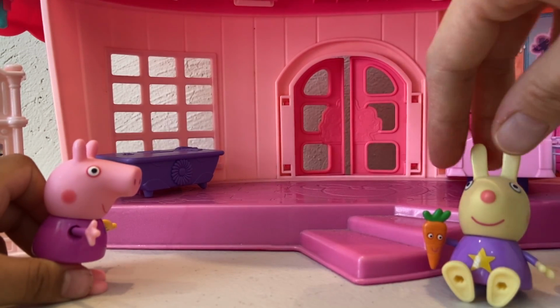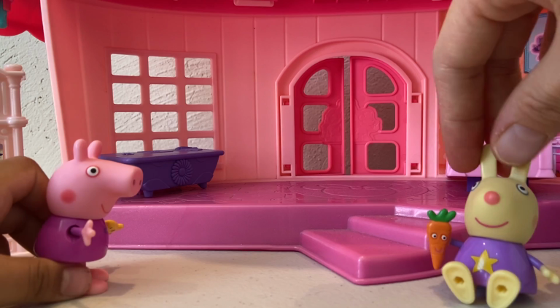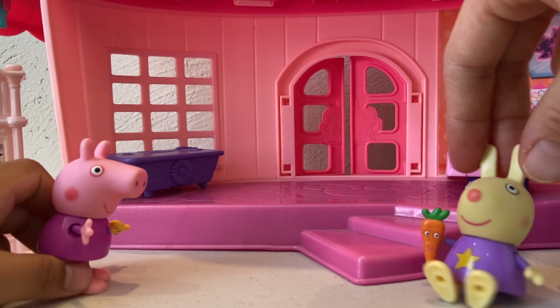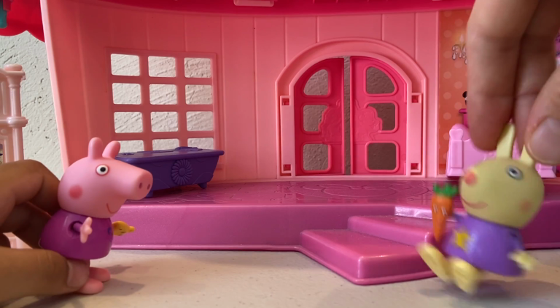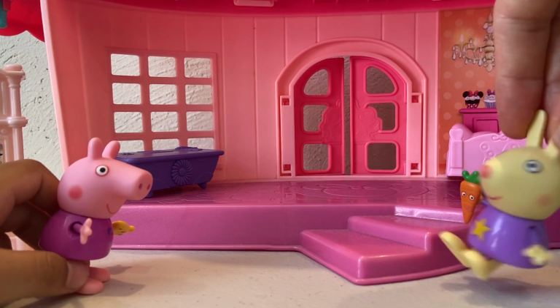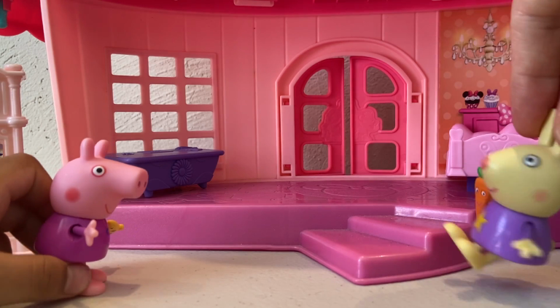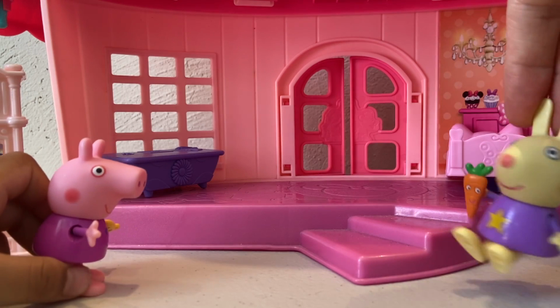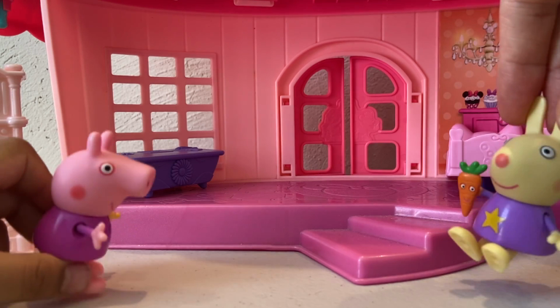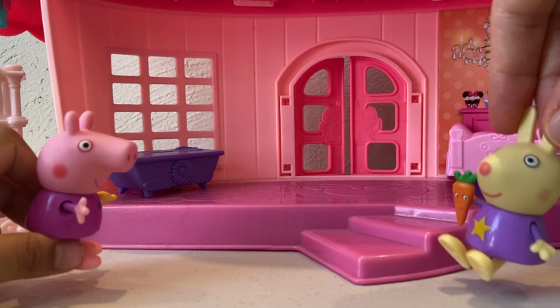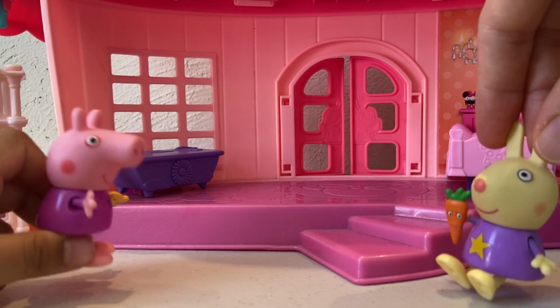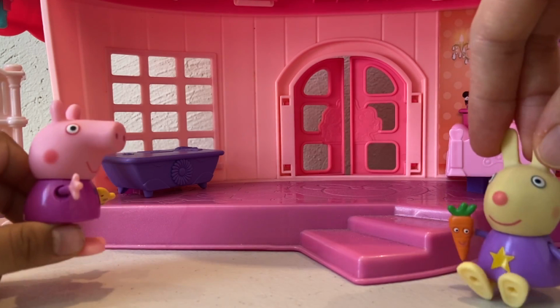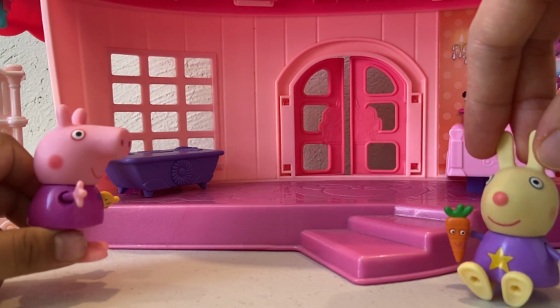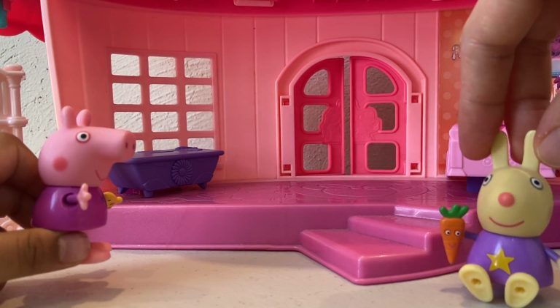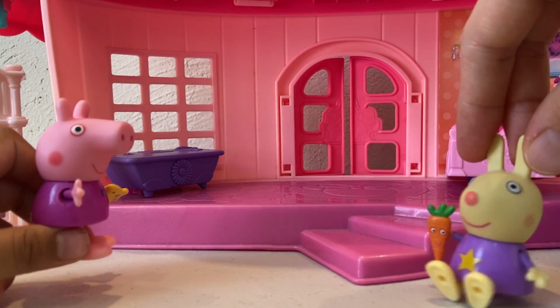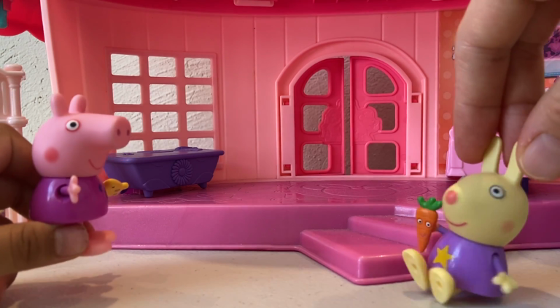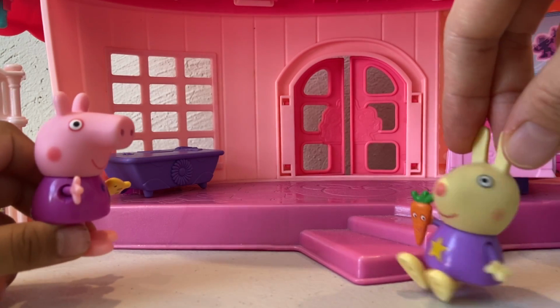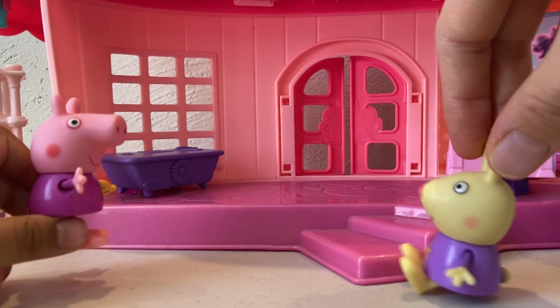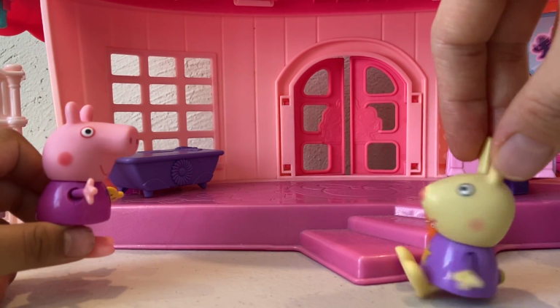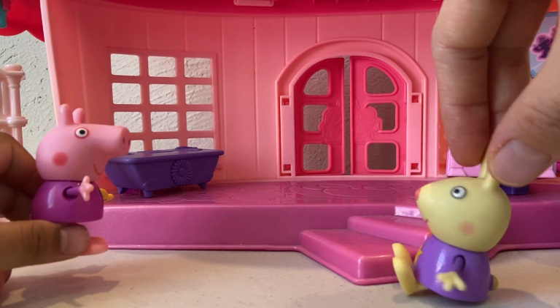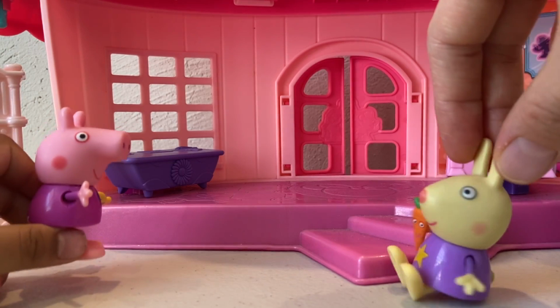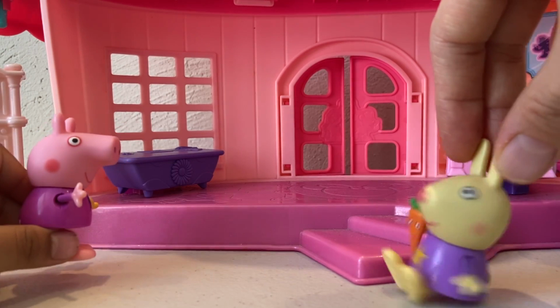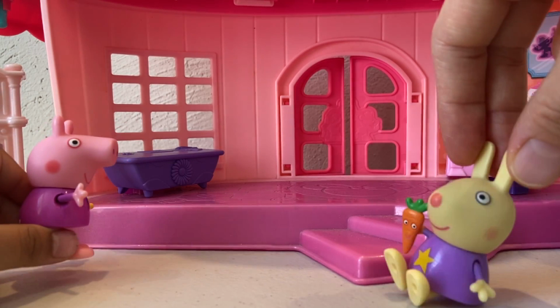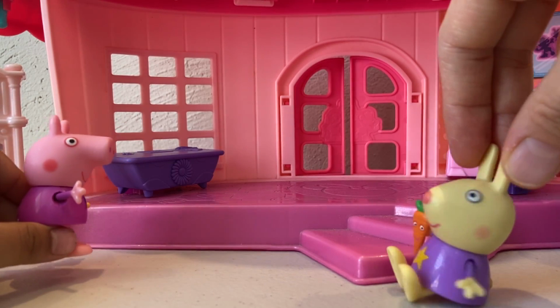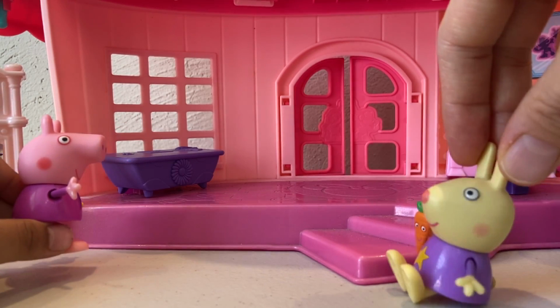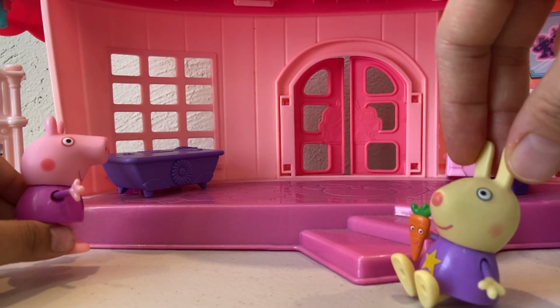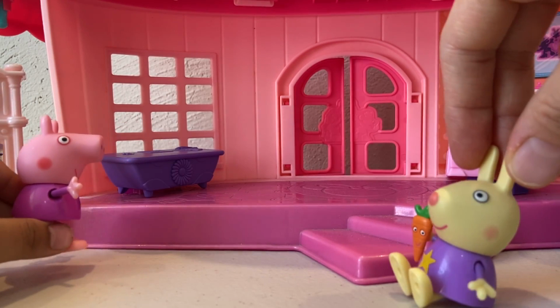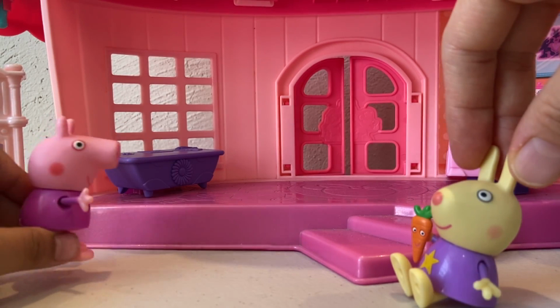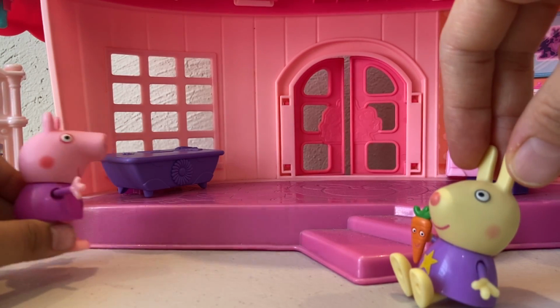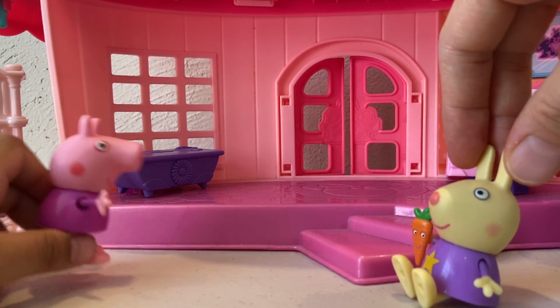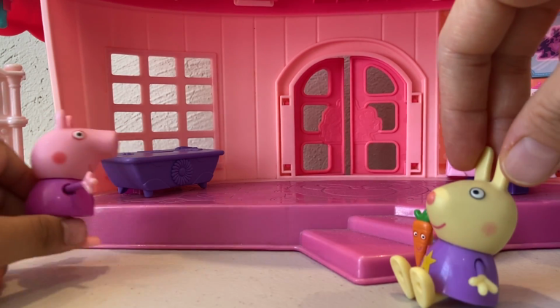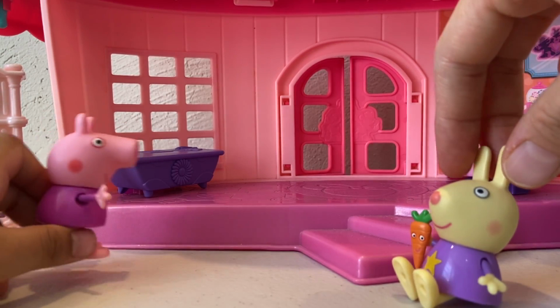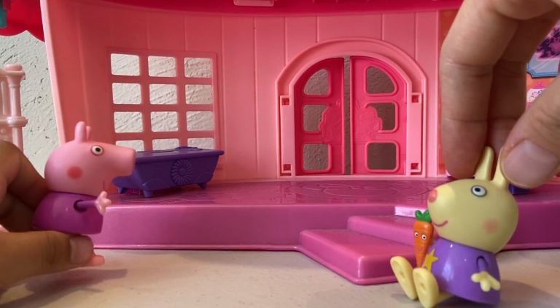Yay! I love games. Let's see who can find the most numbers, Peppa. Okay.